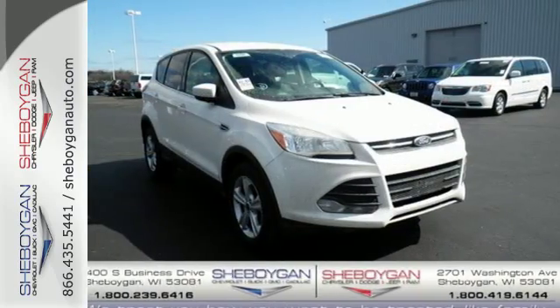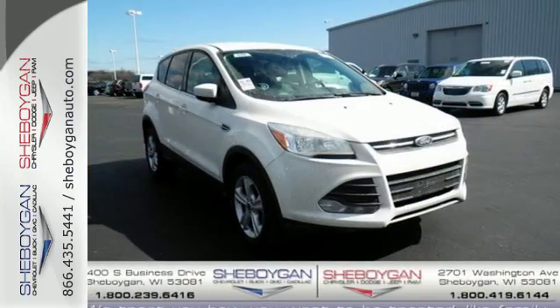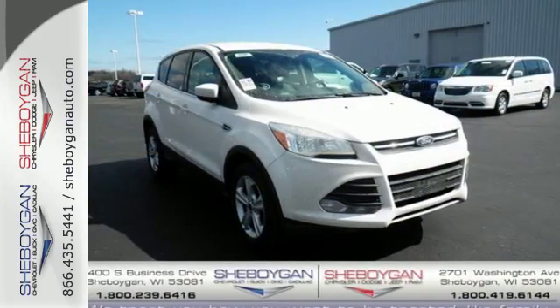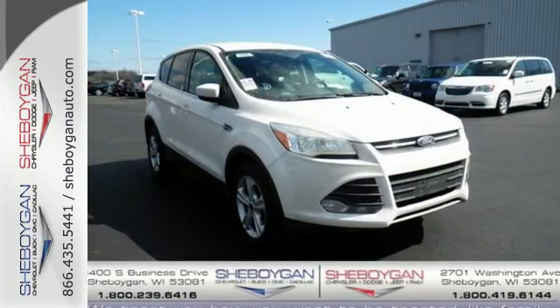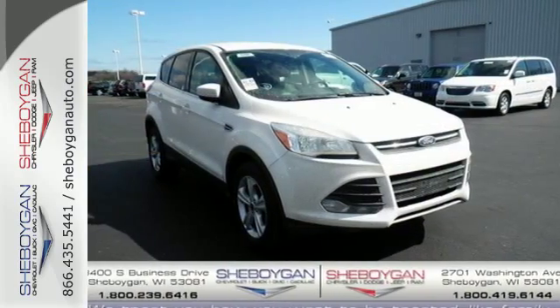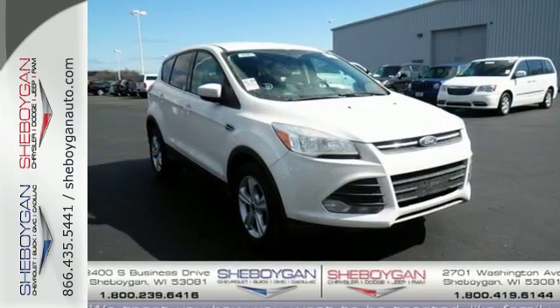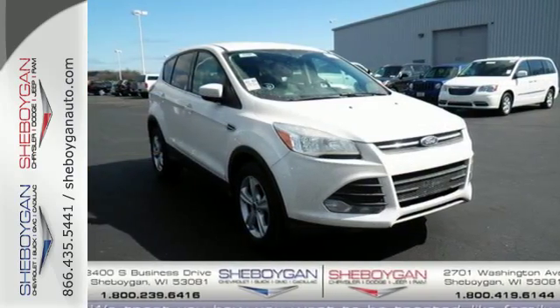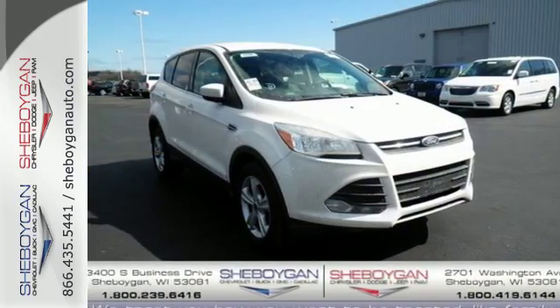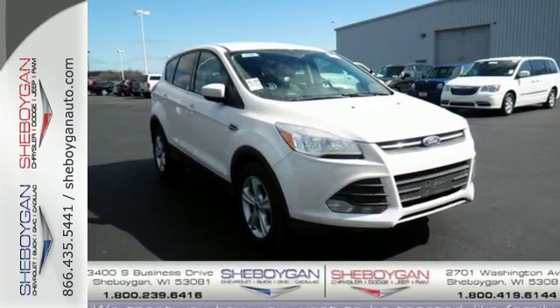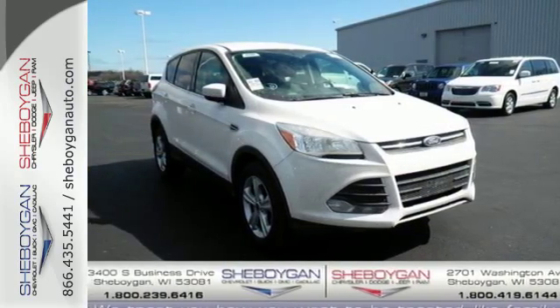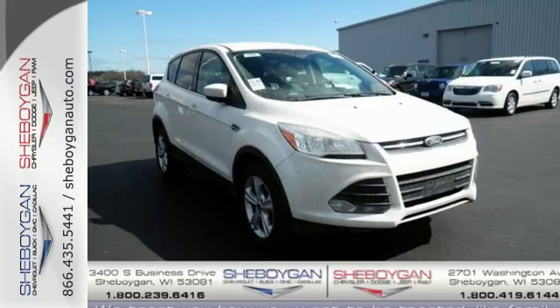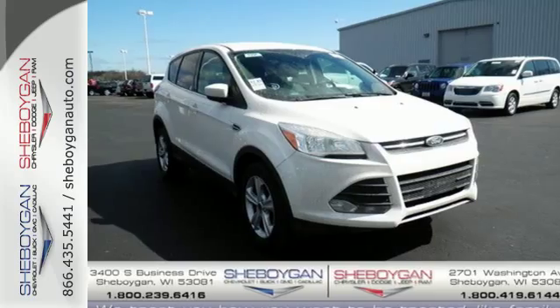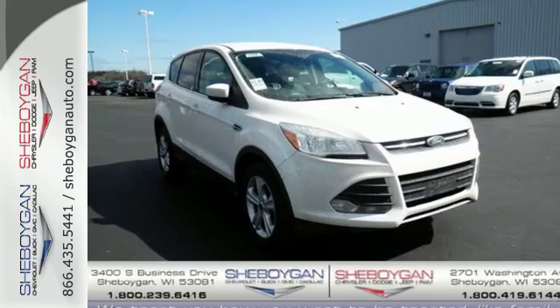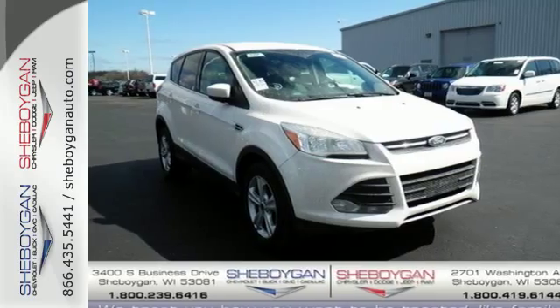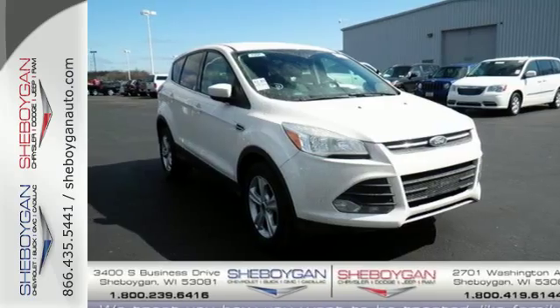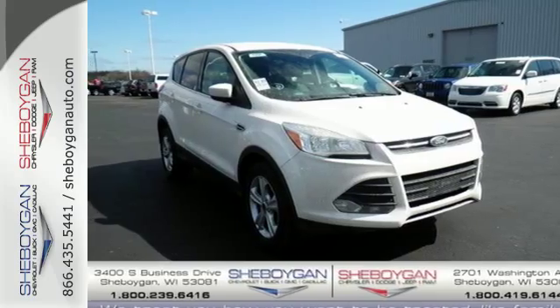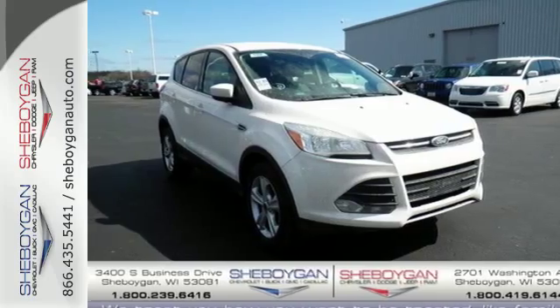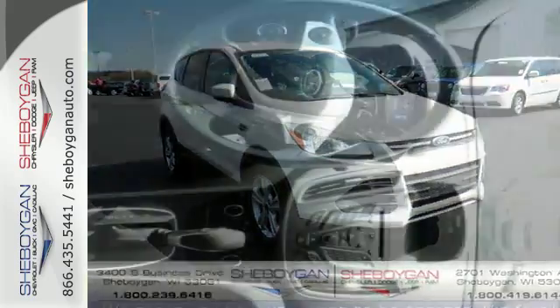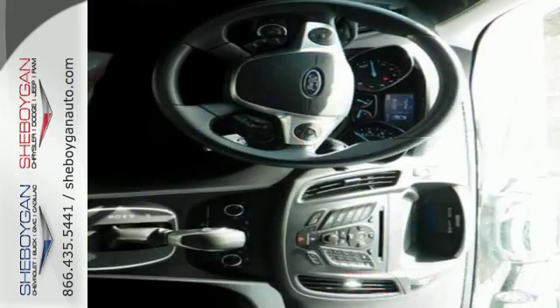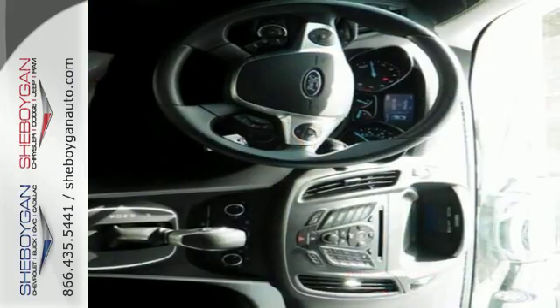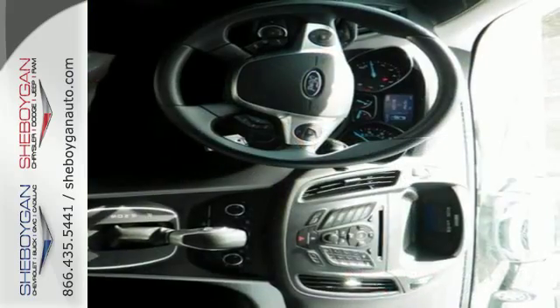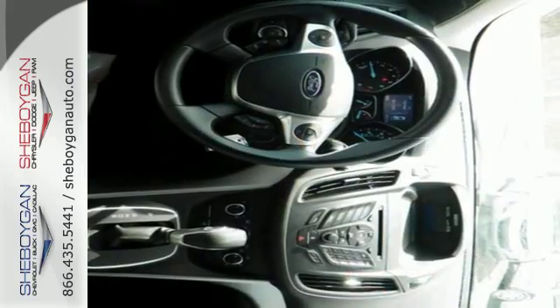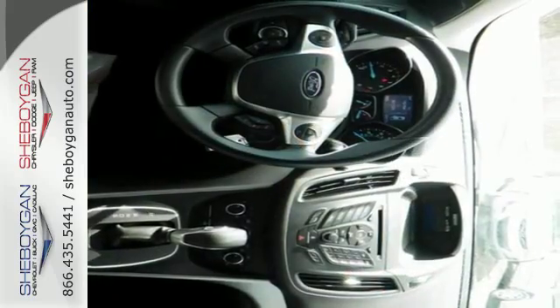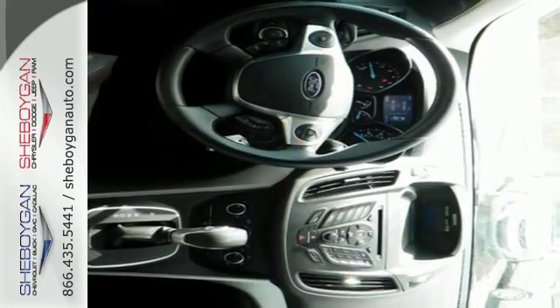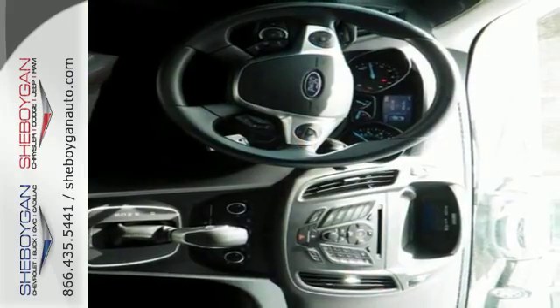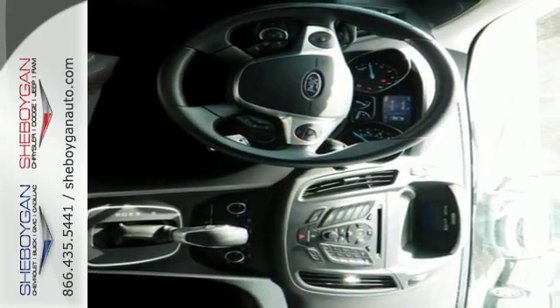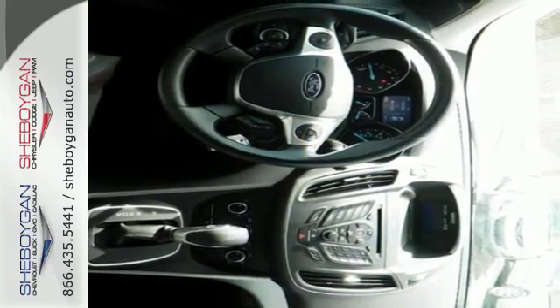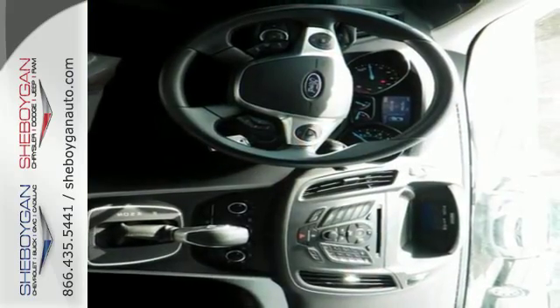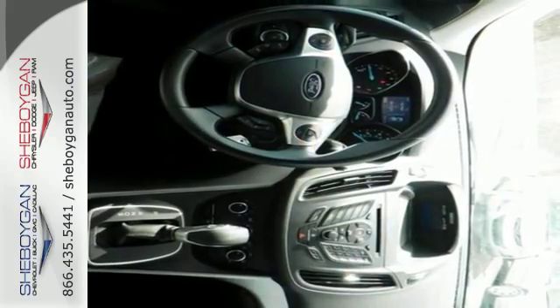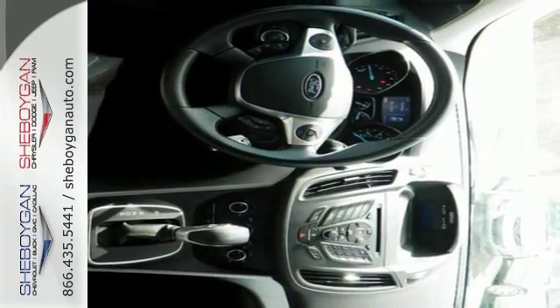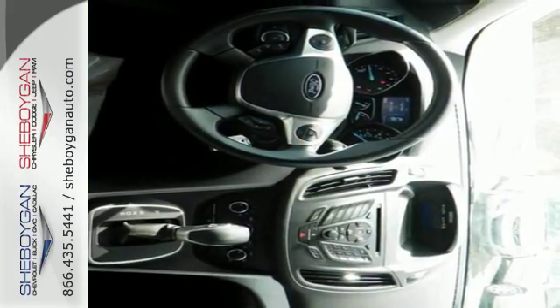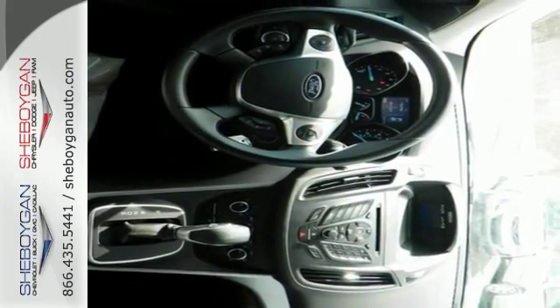For those times where you just want to get away from it all, there's the Ford Escape. Take a trip in one today.